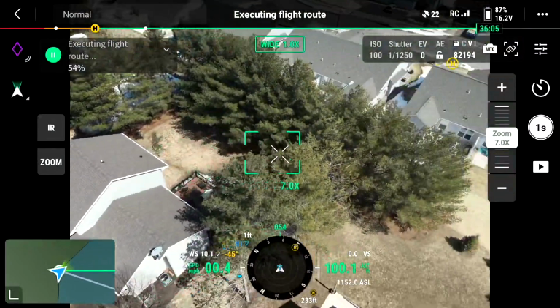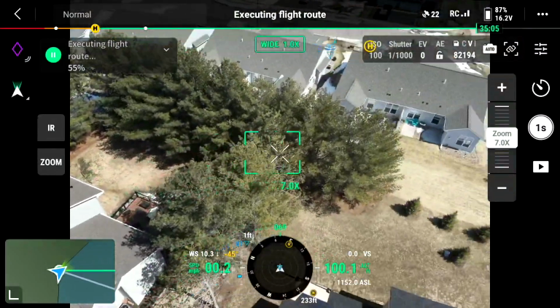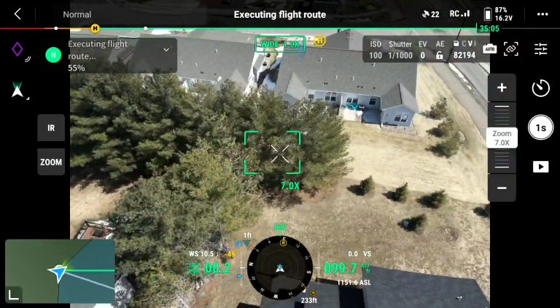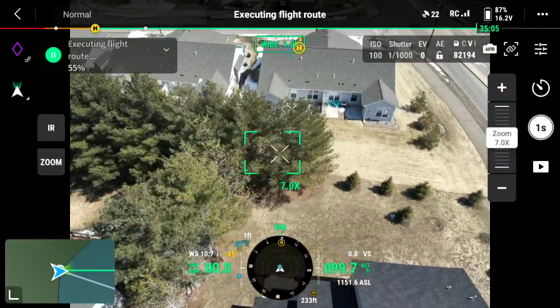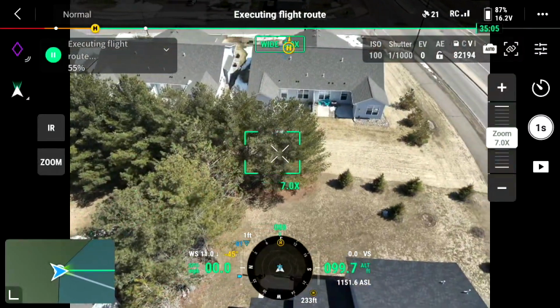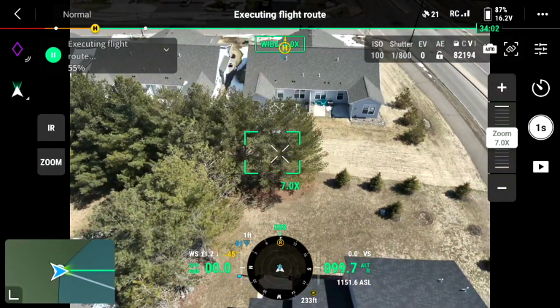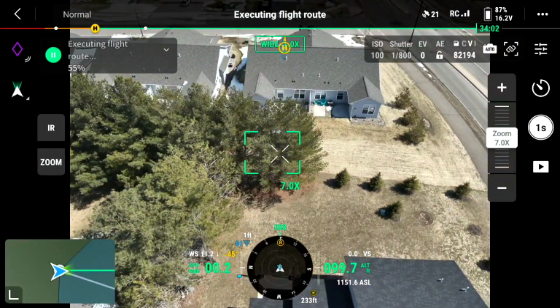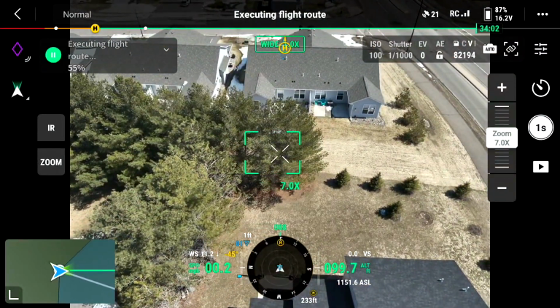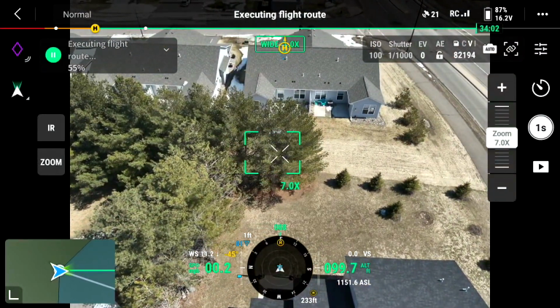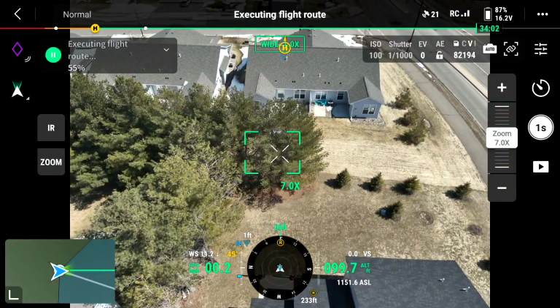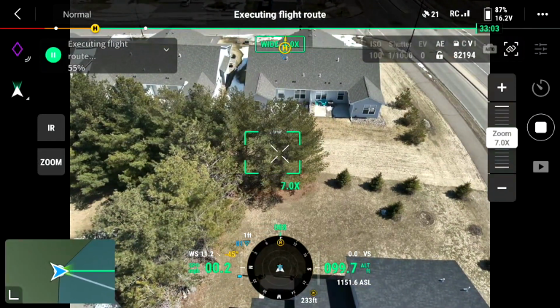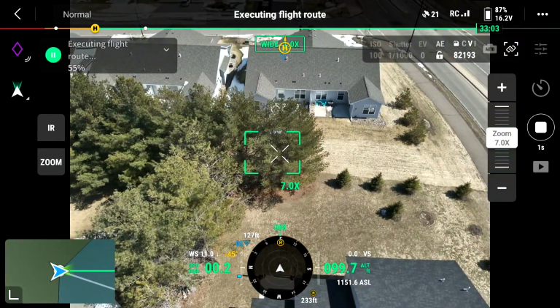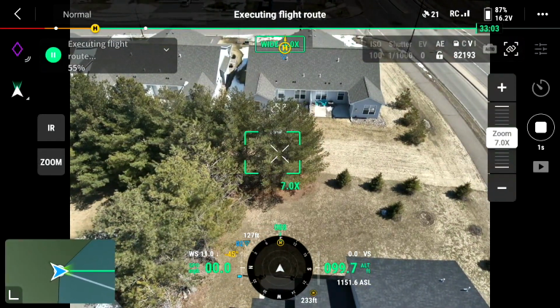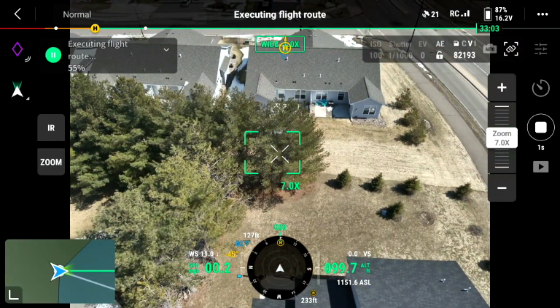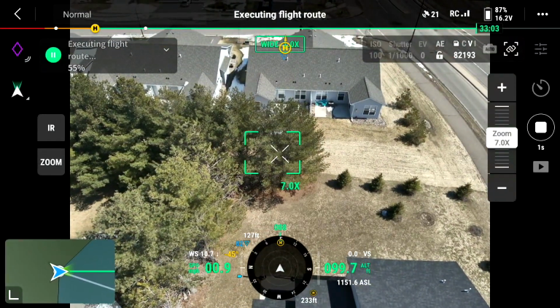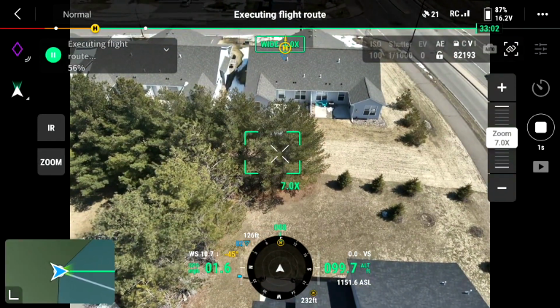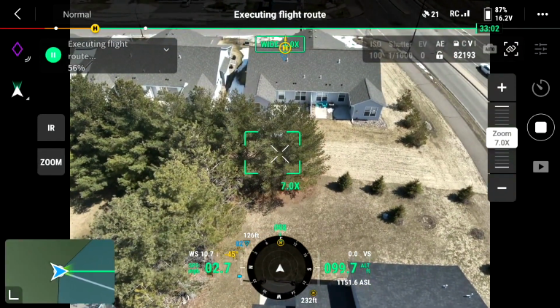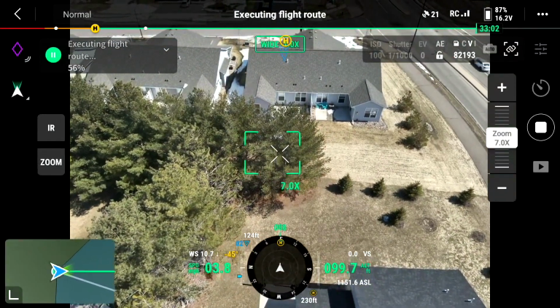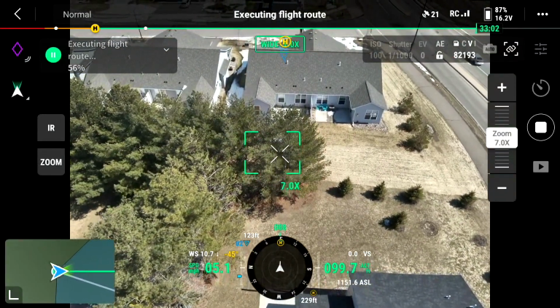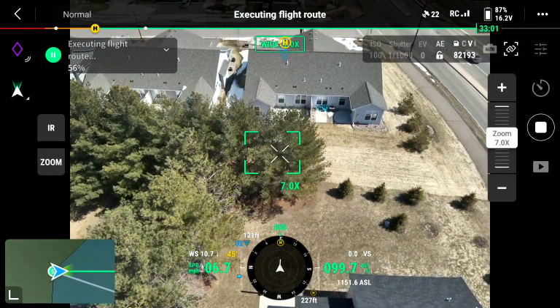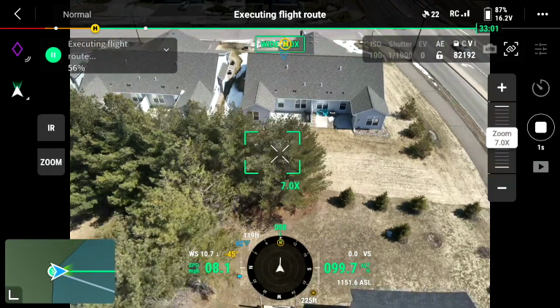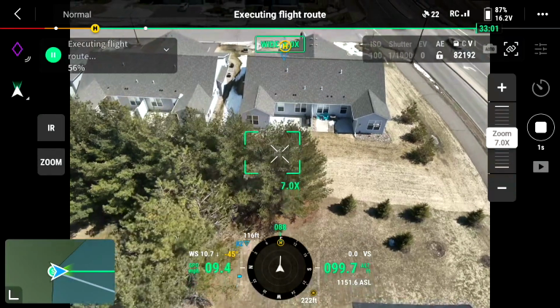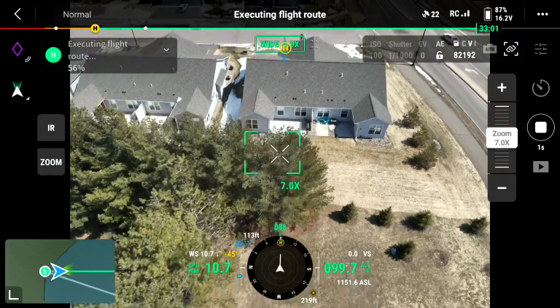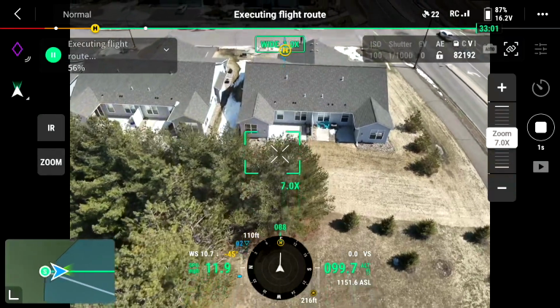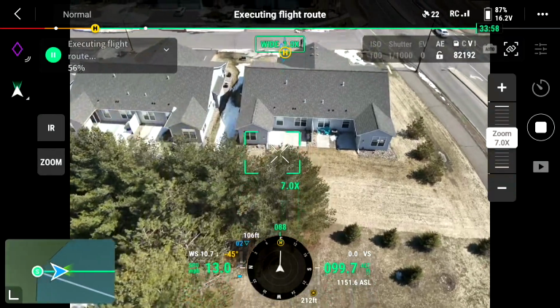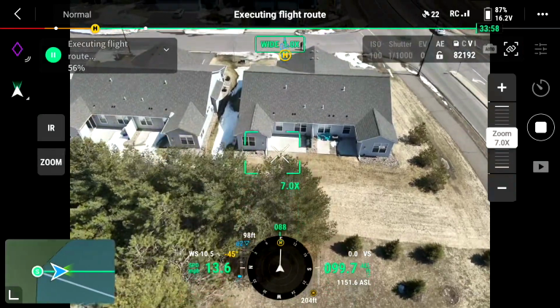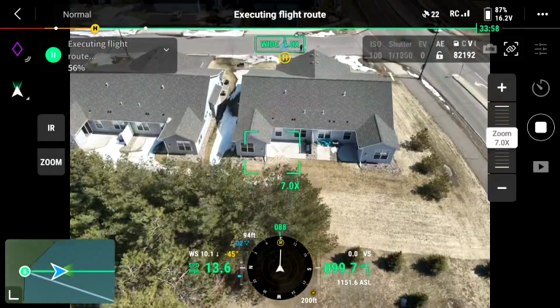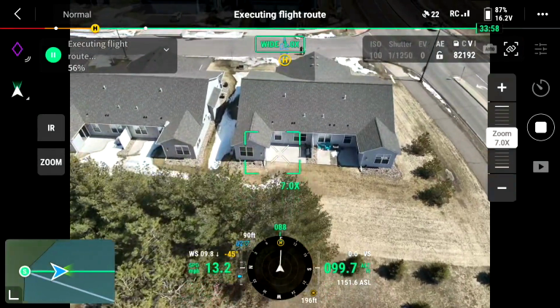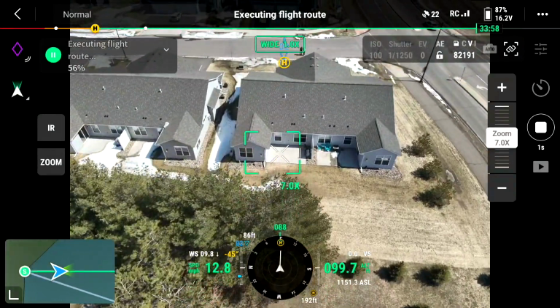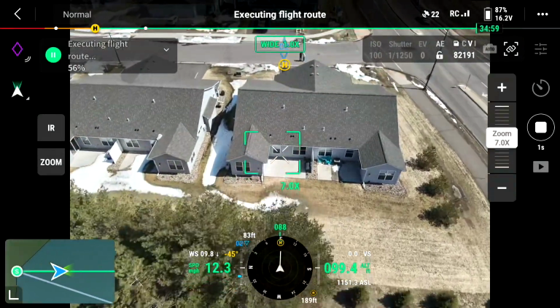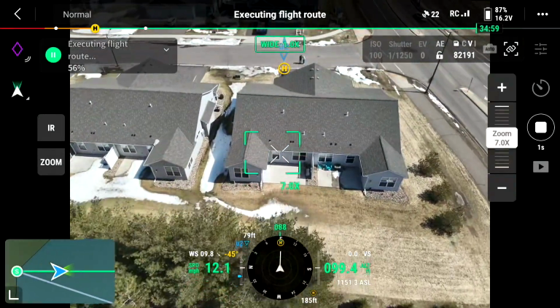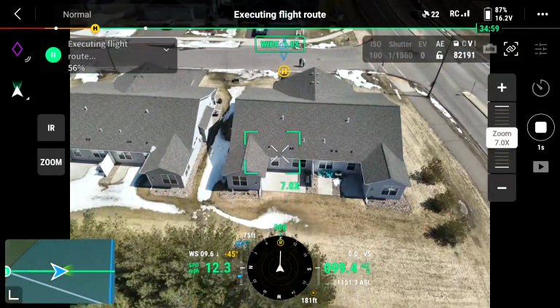I figure 100 feet doesn't annoy the neighbors. Arrived at start point. Starting task. It's already halfway done.